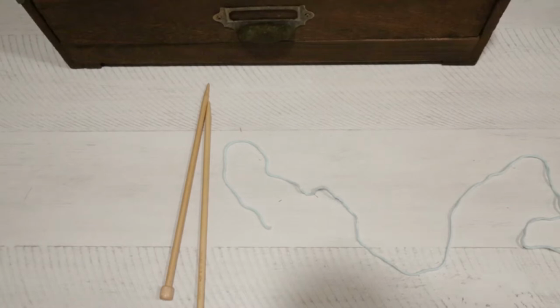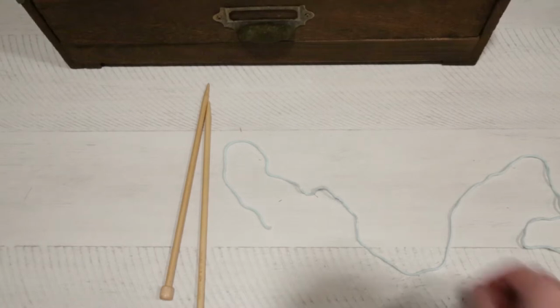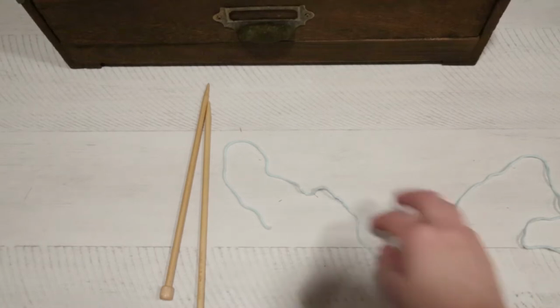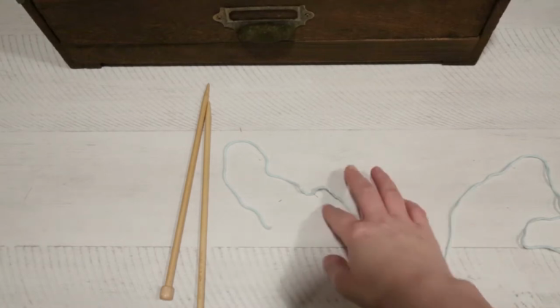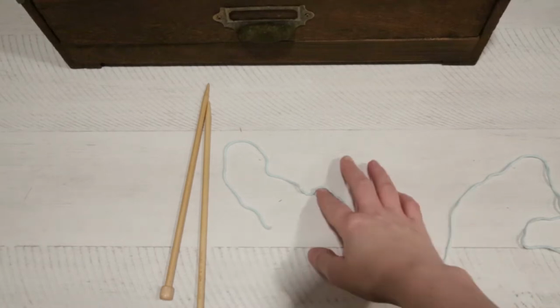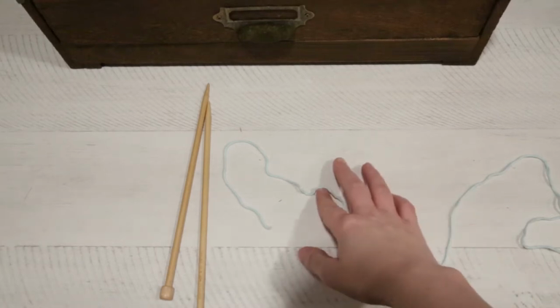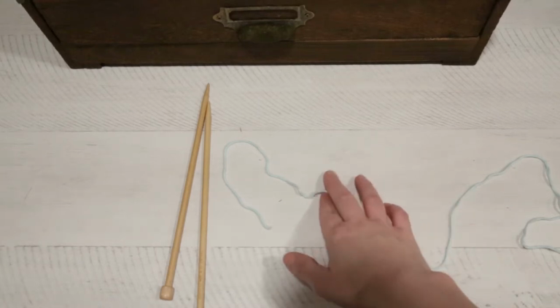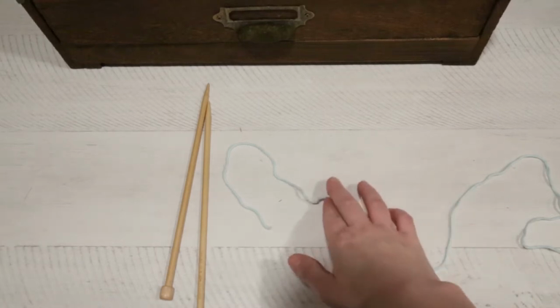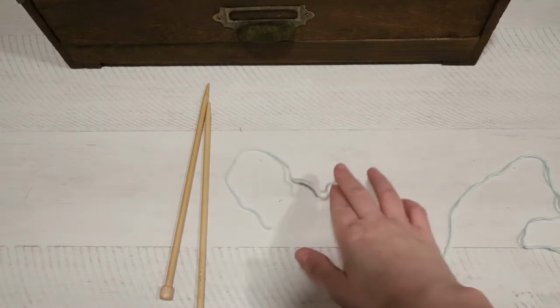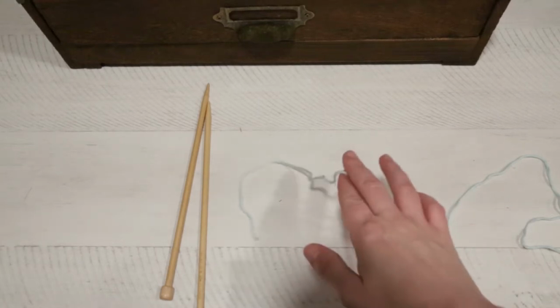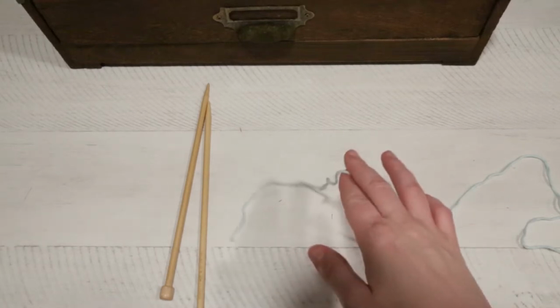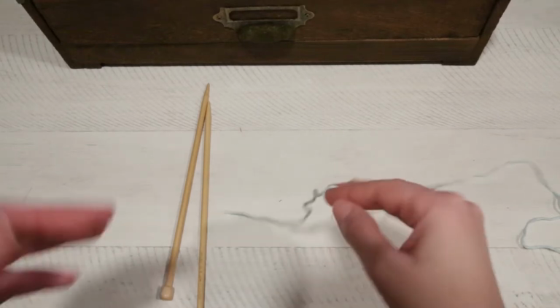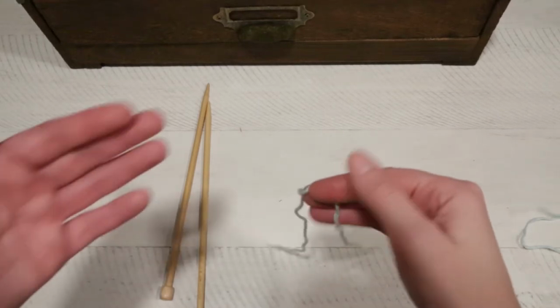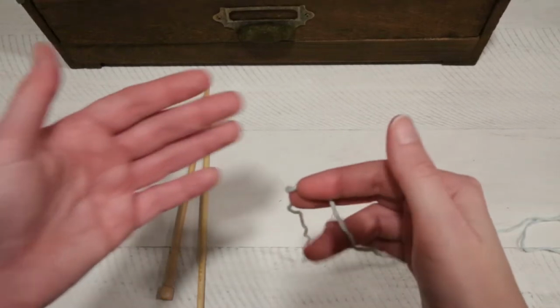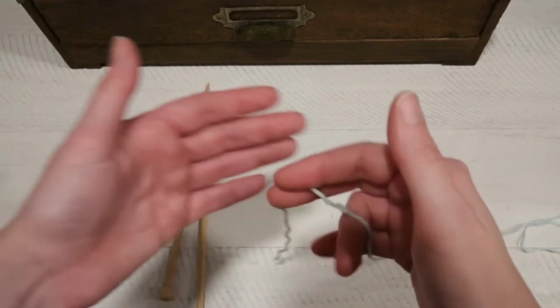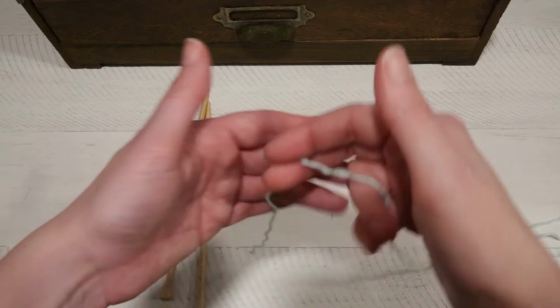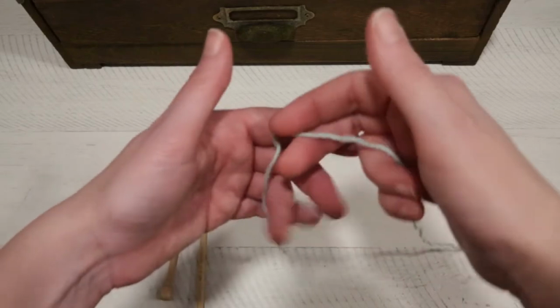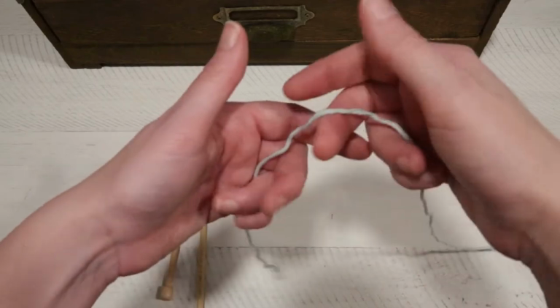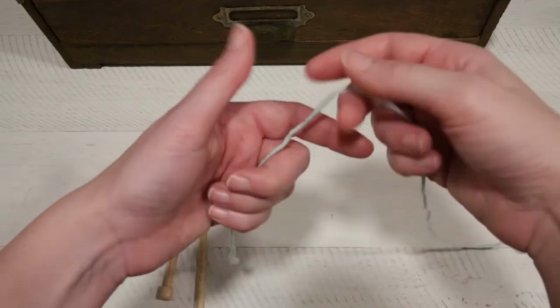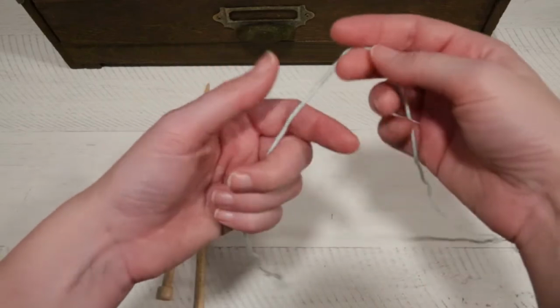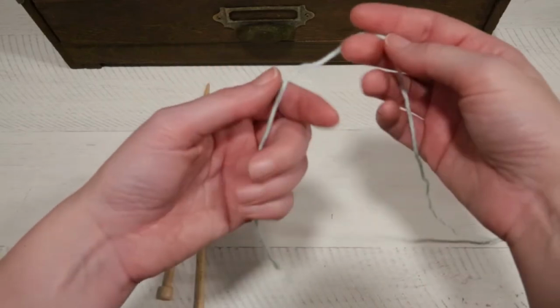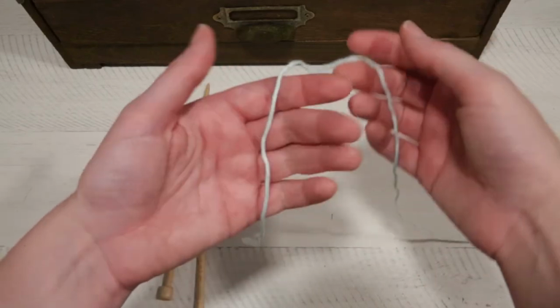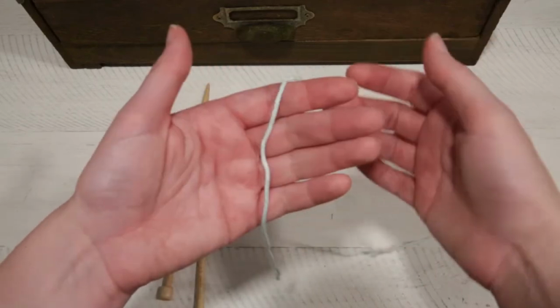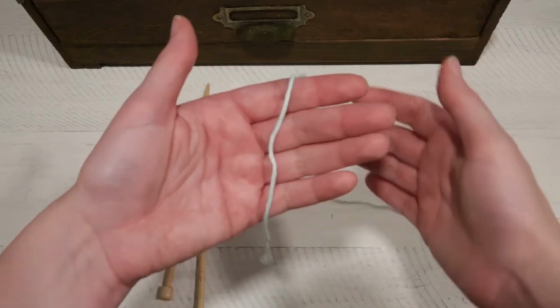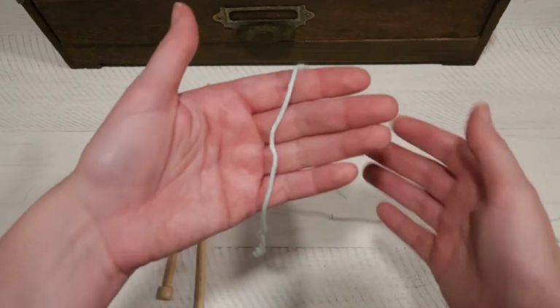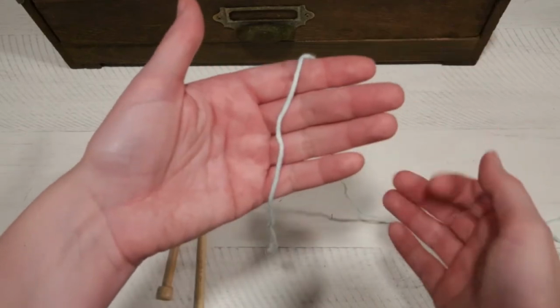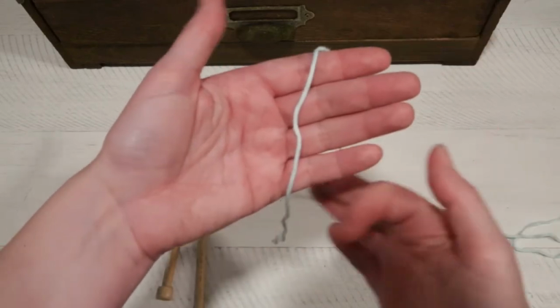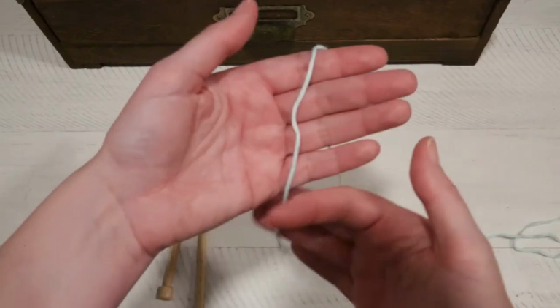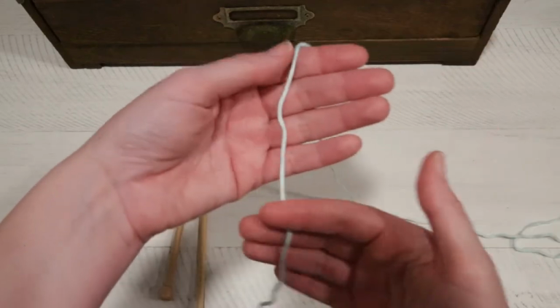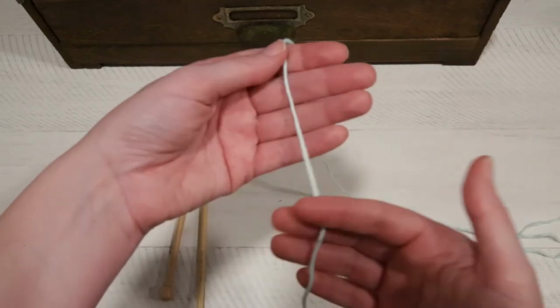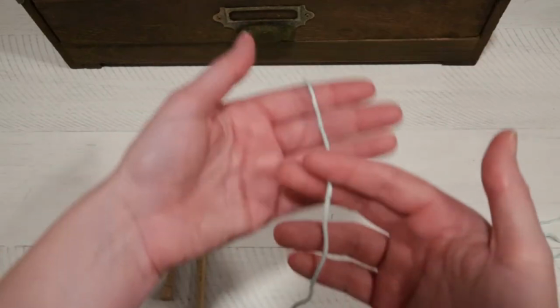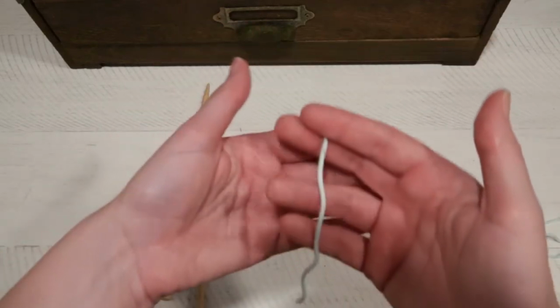The first thing you're going to need to know how to do is make a slip knot, because the first stitch in your project is going to be made with a slip knot.